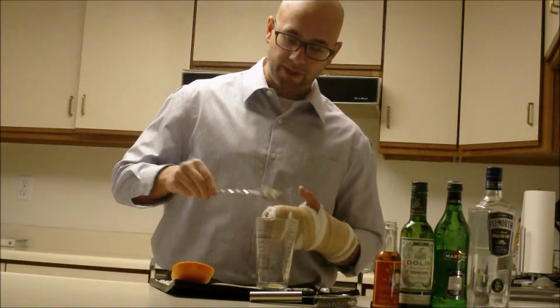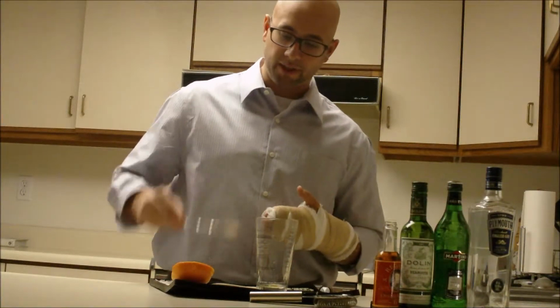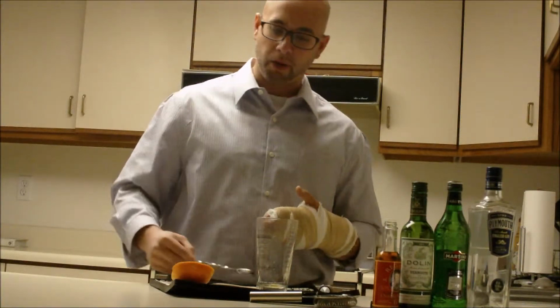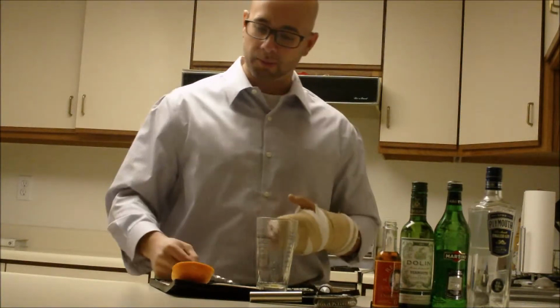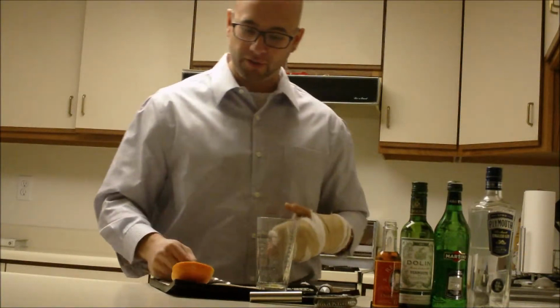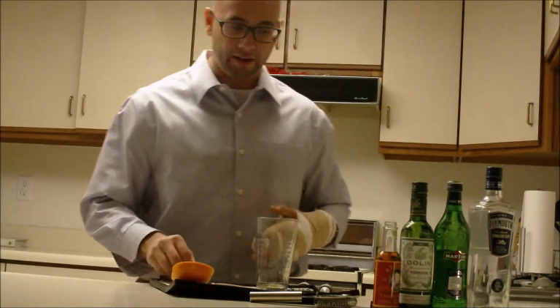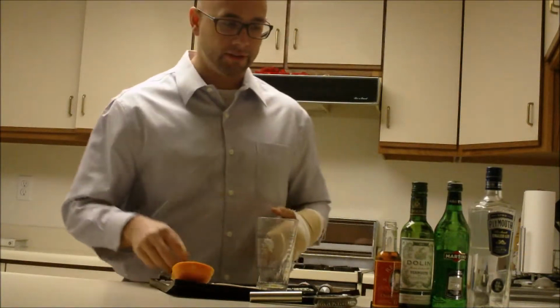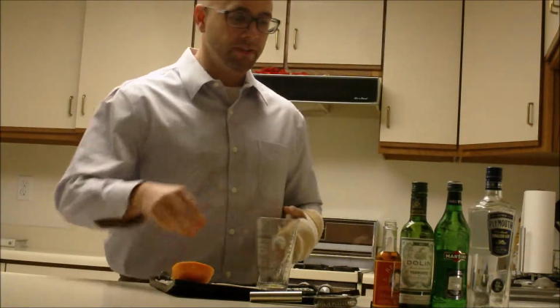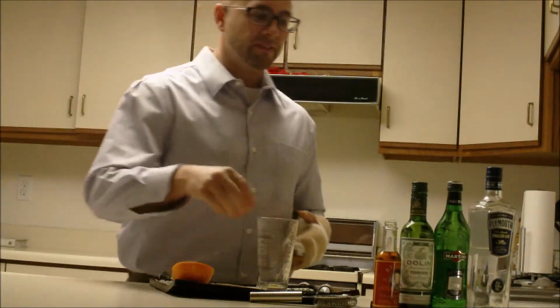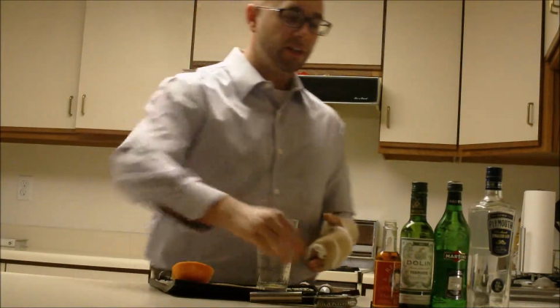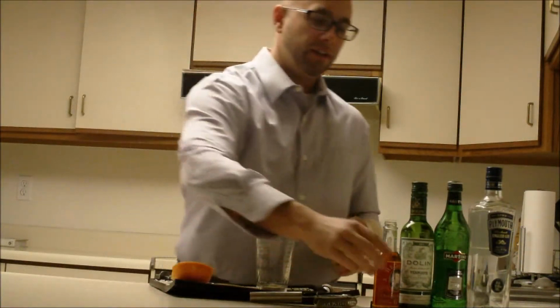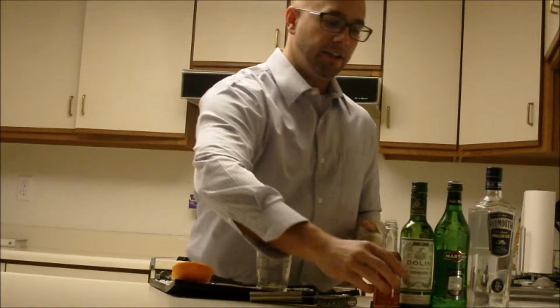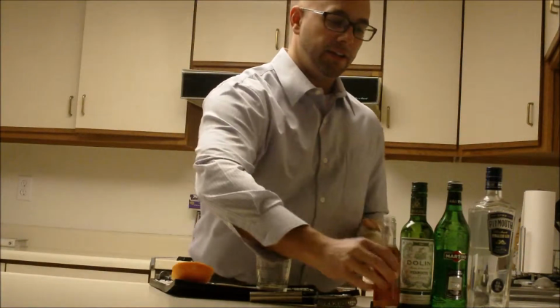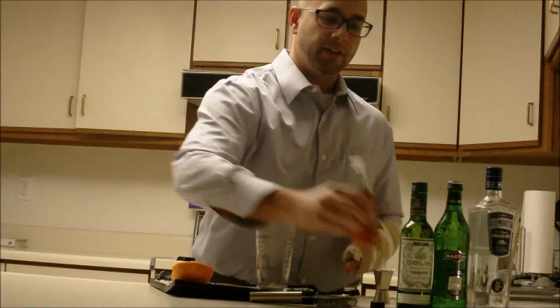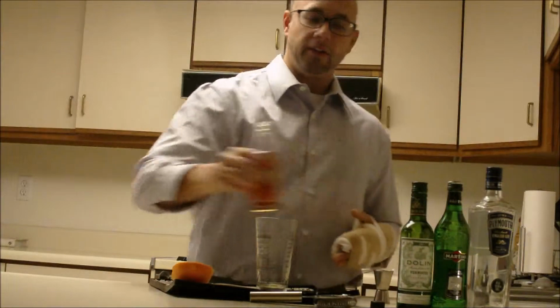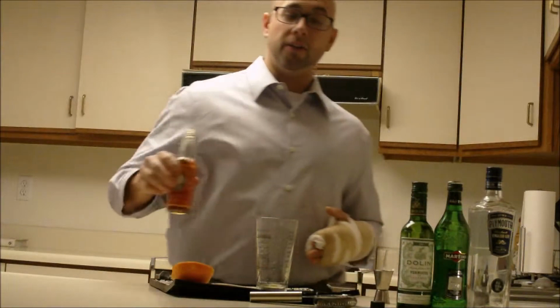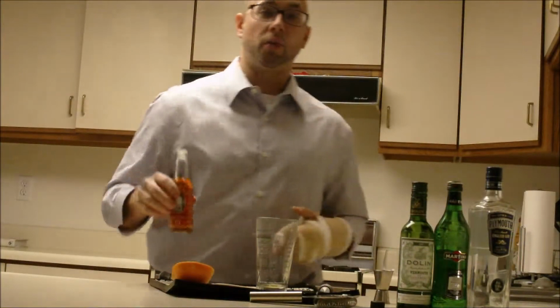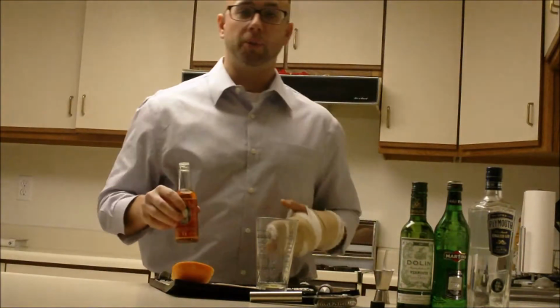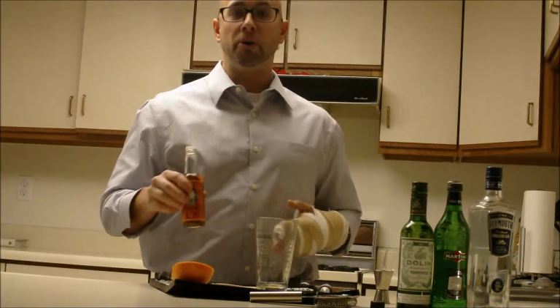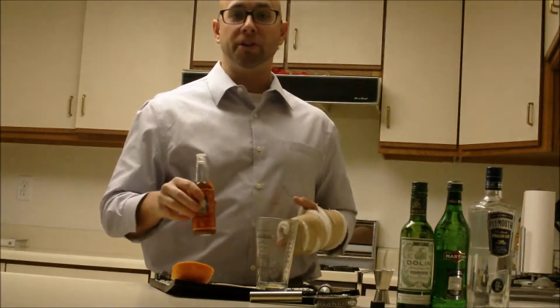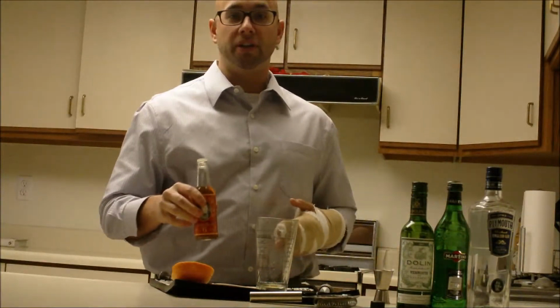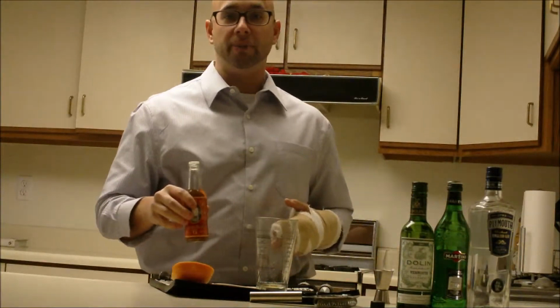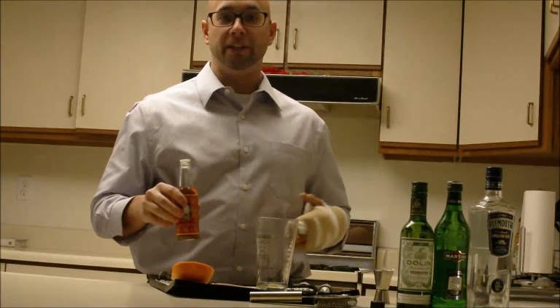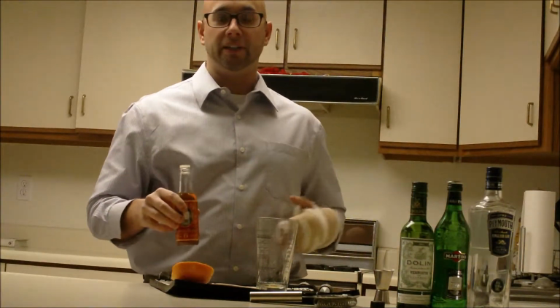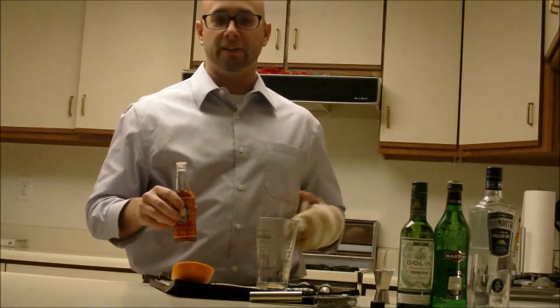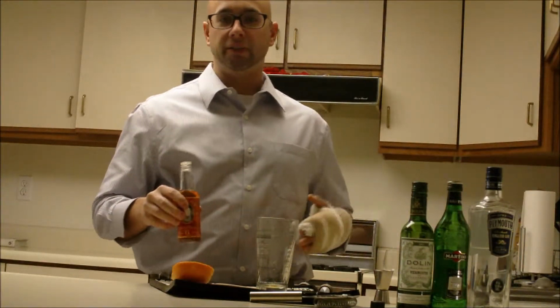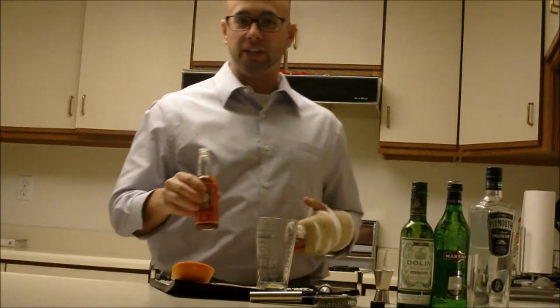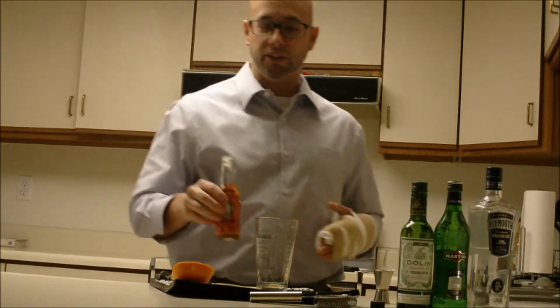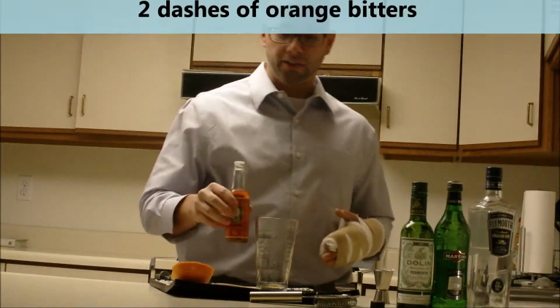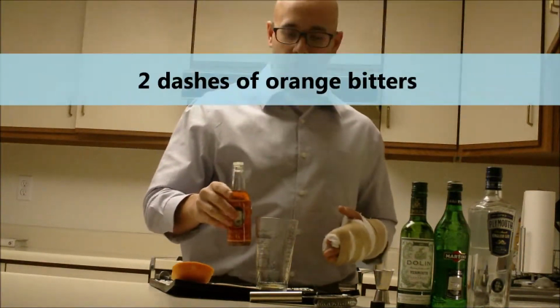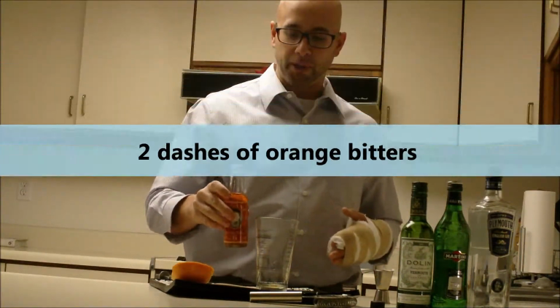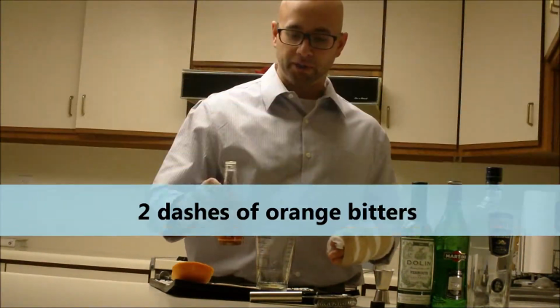It's a bar spoon of orange juice. Another orange component is going to be several dashes of orange bitters.